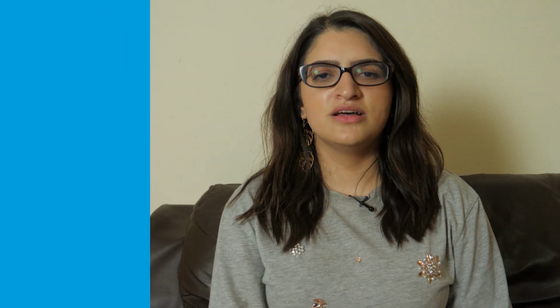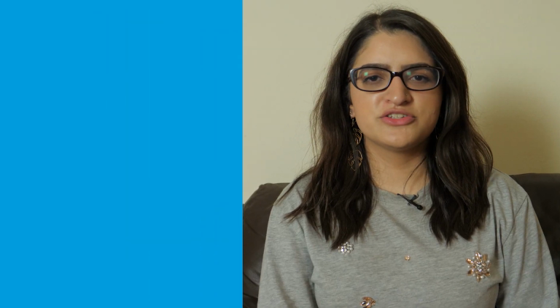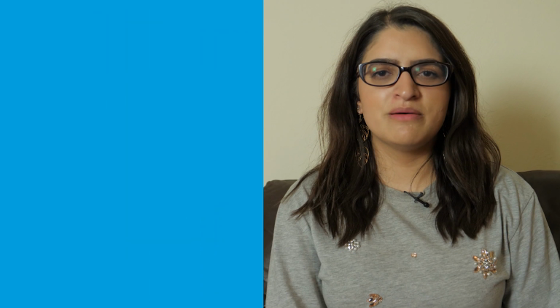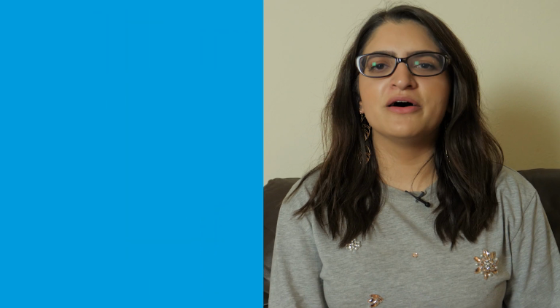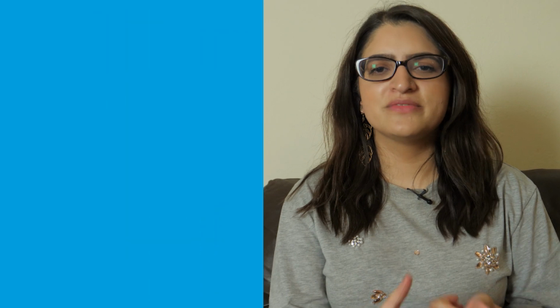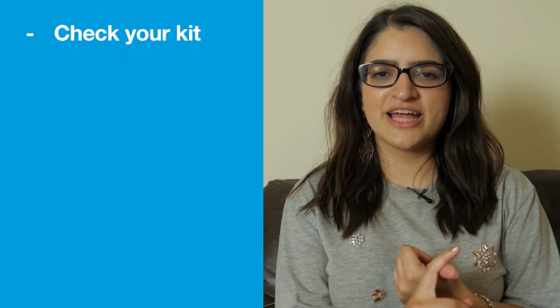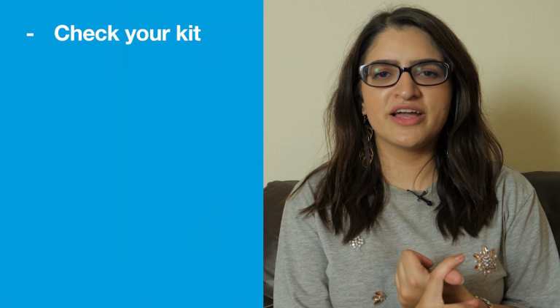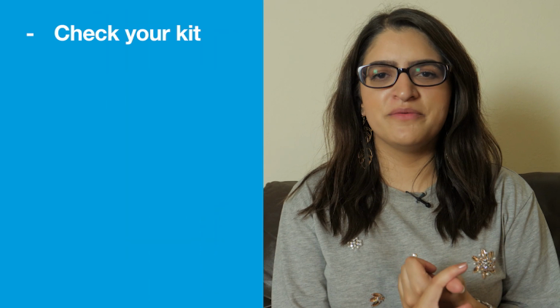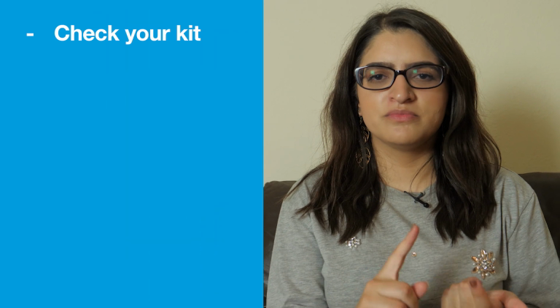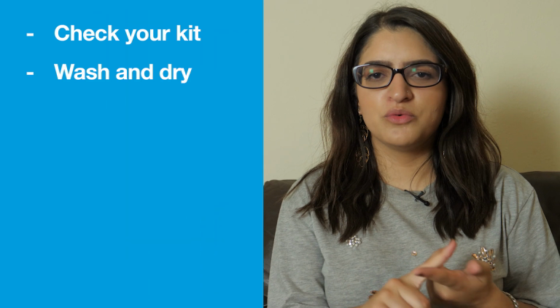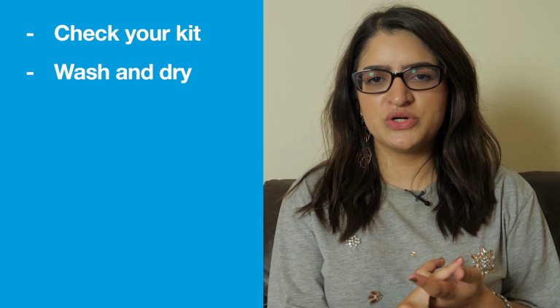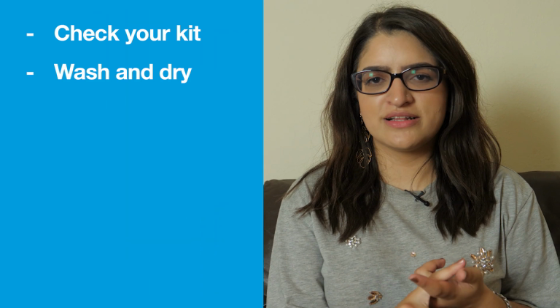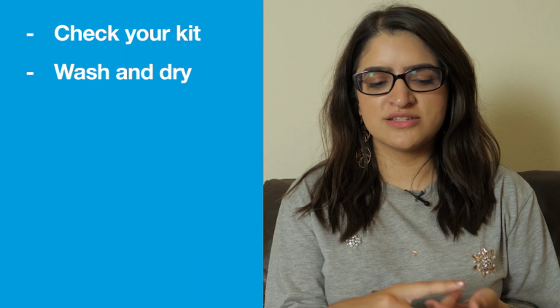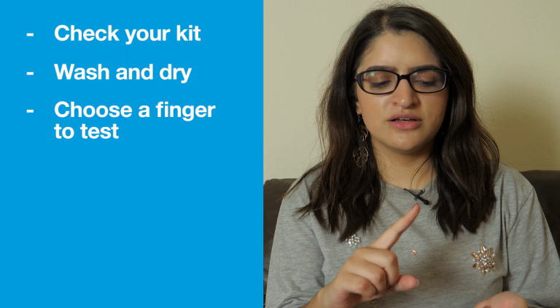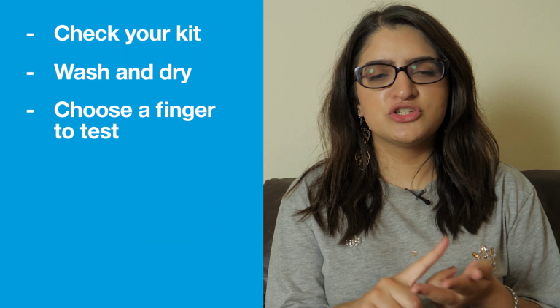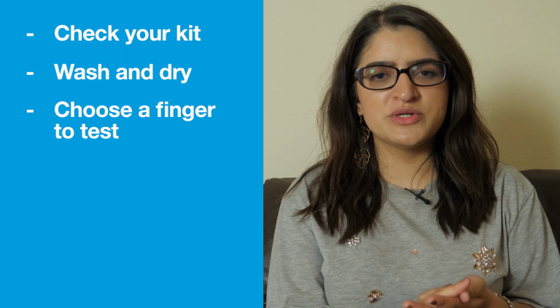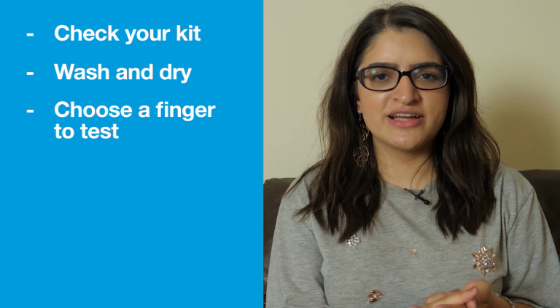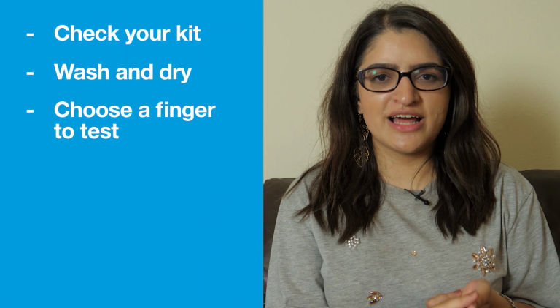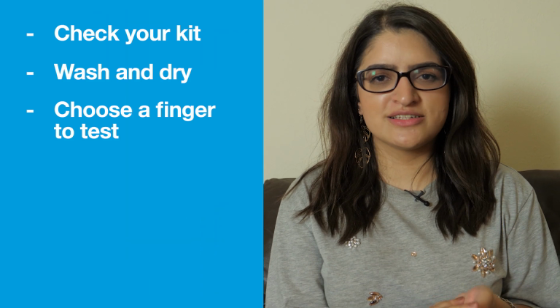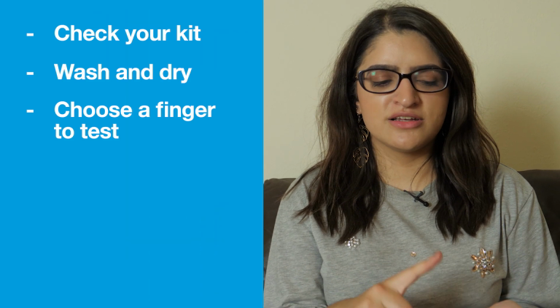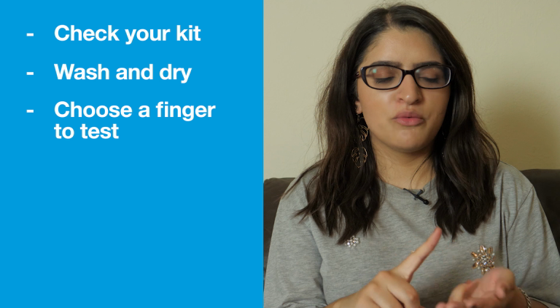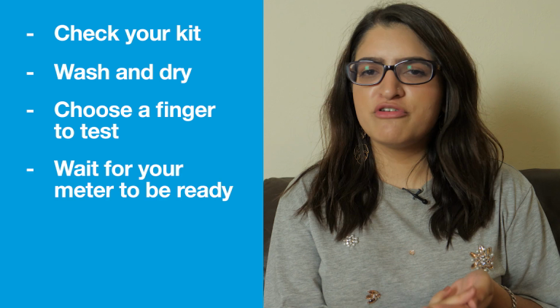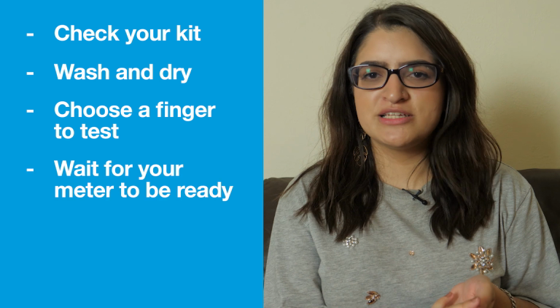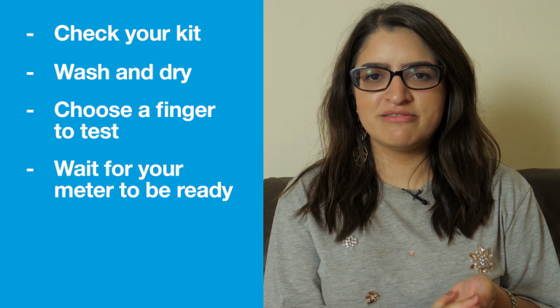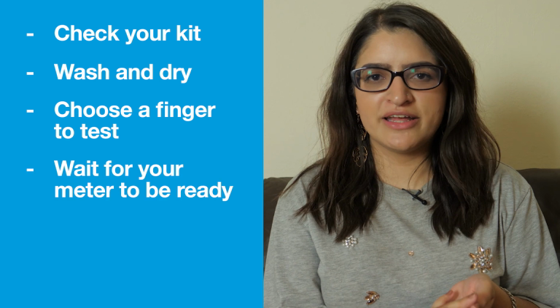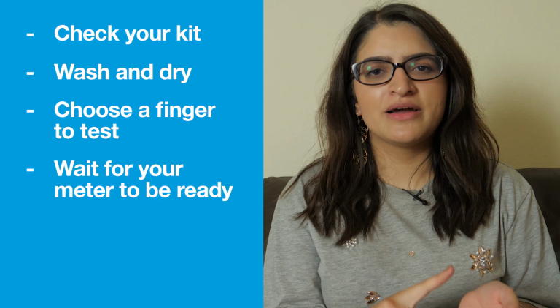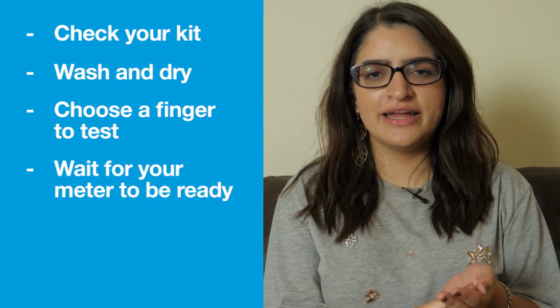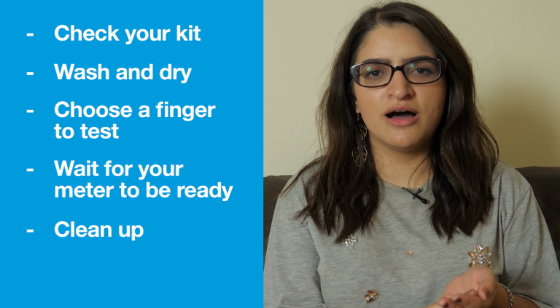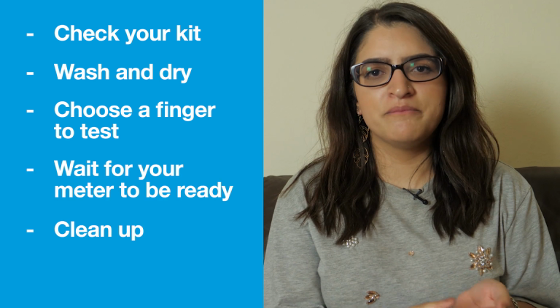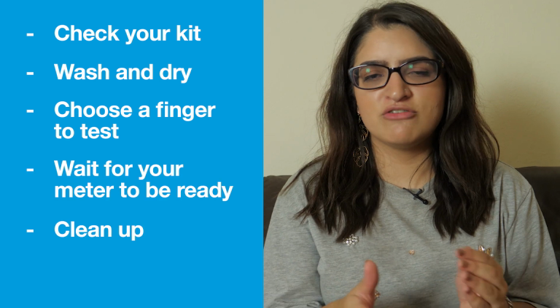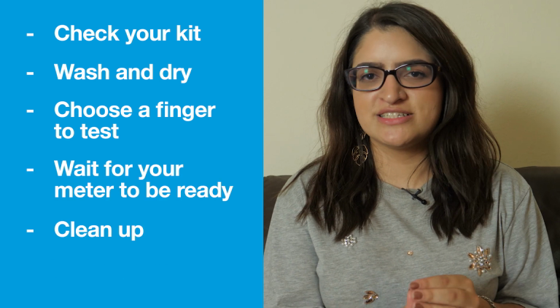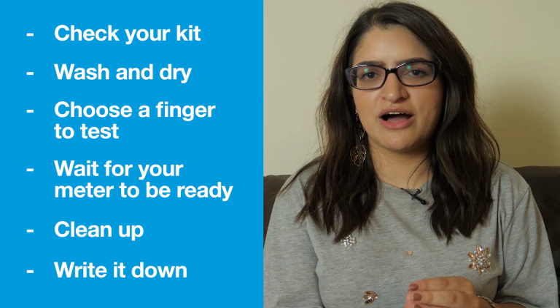So remember: check your kit, wash your hands, choose which finger to test, wait for the meter to be ready, clean up, and write it down.